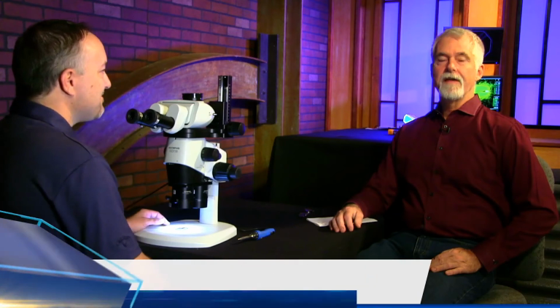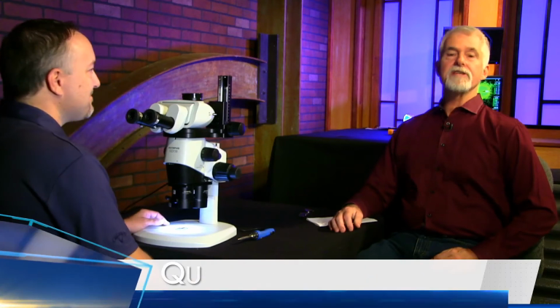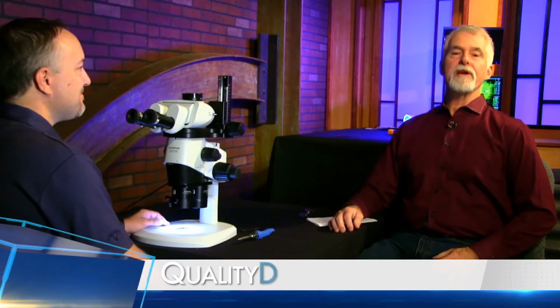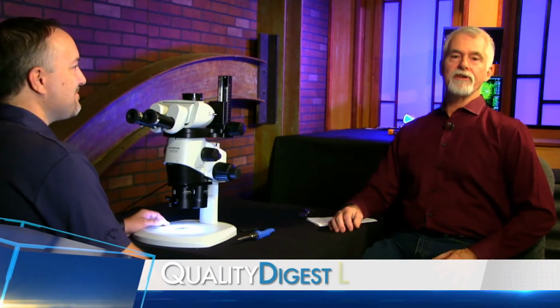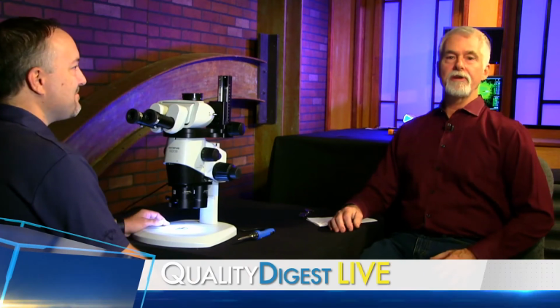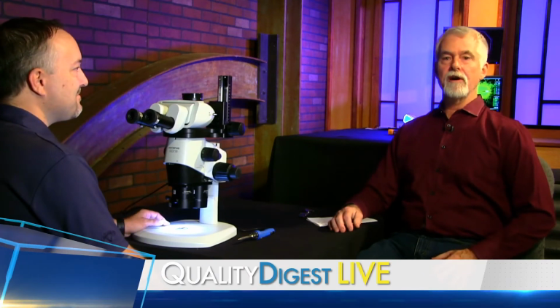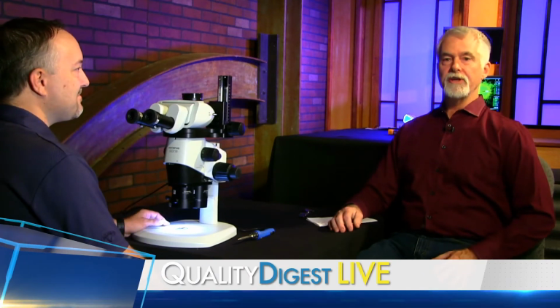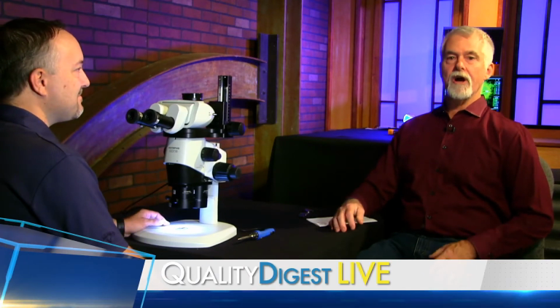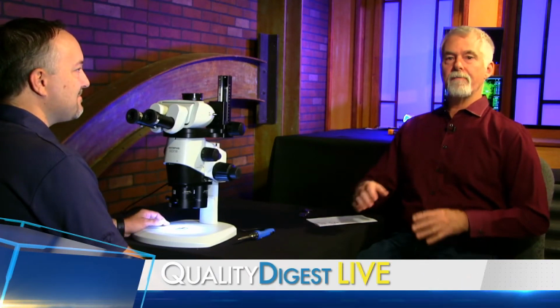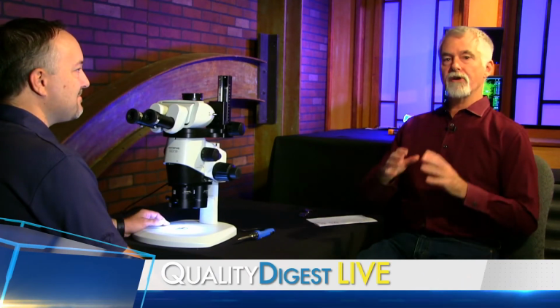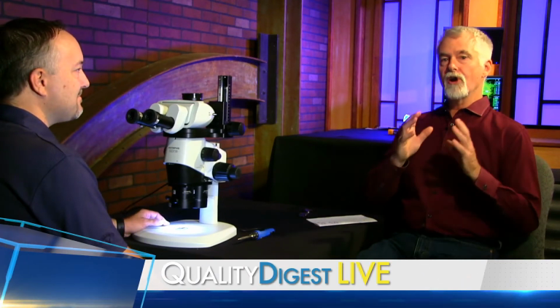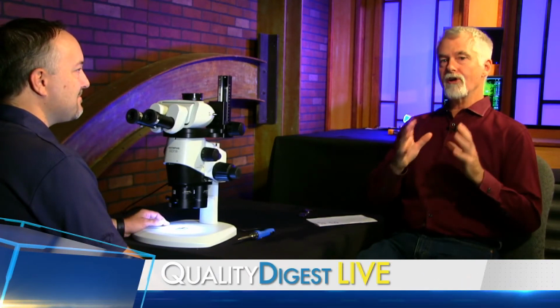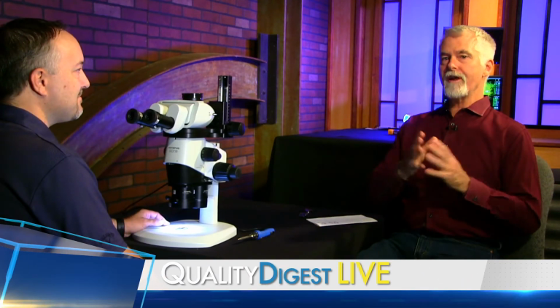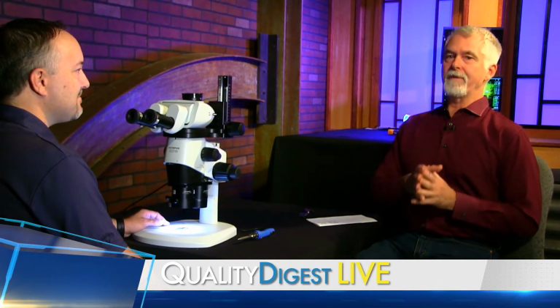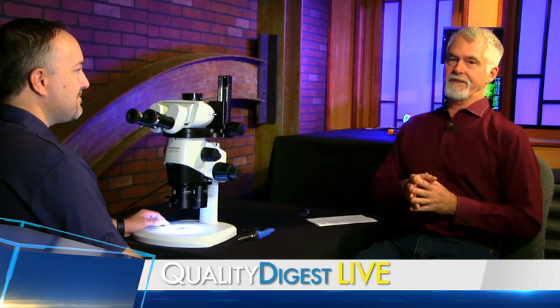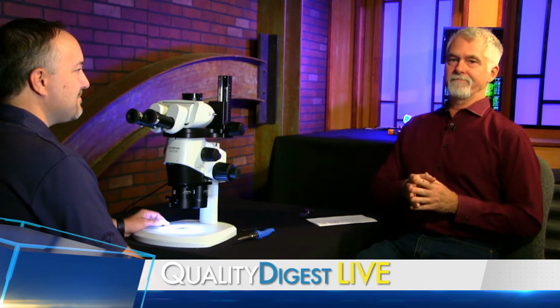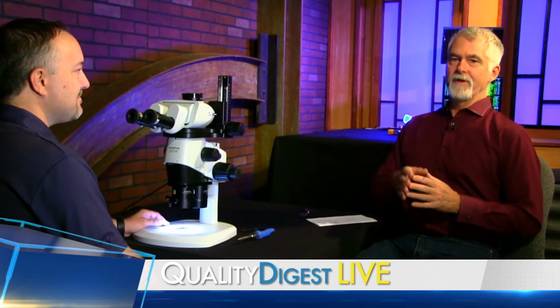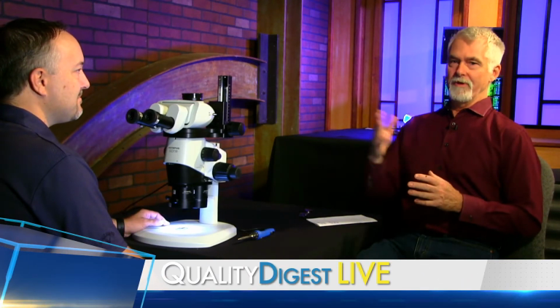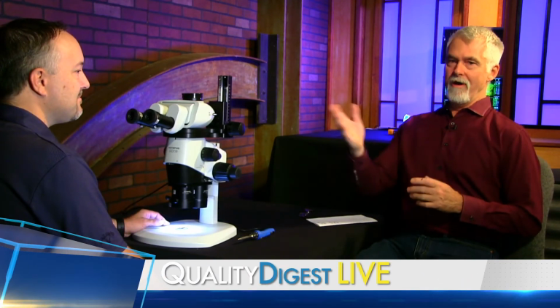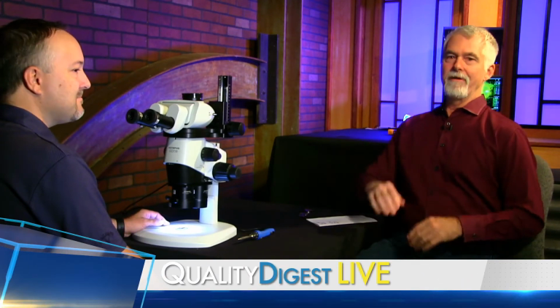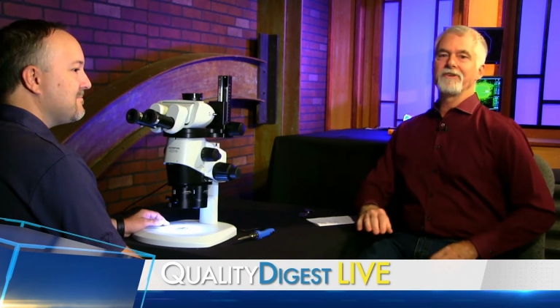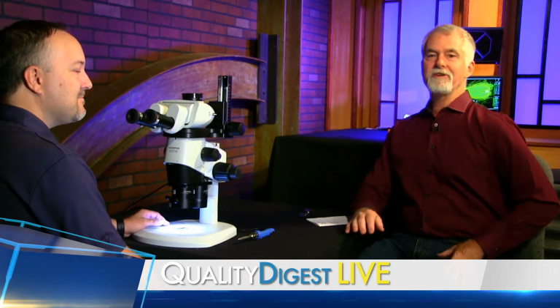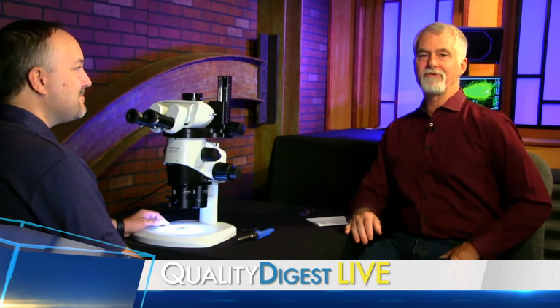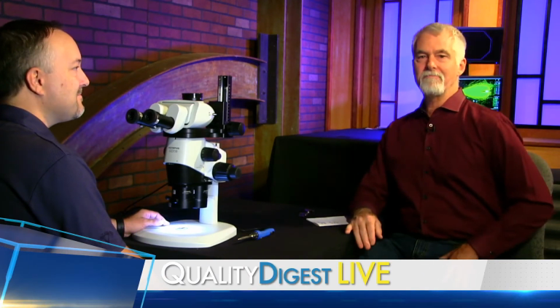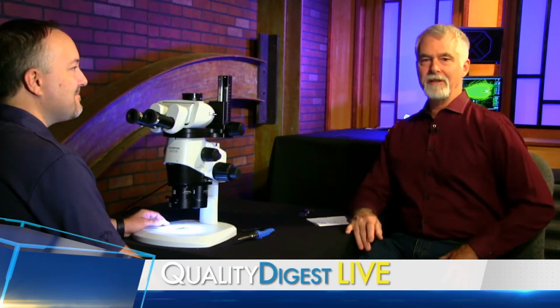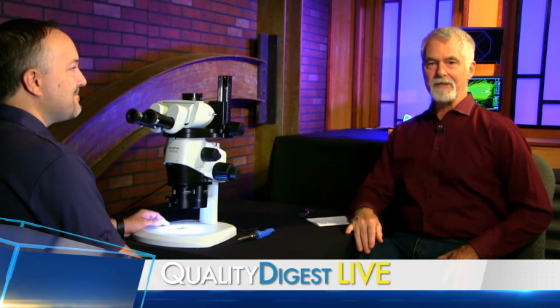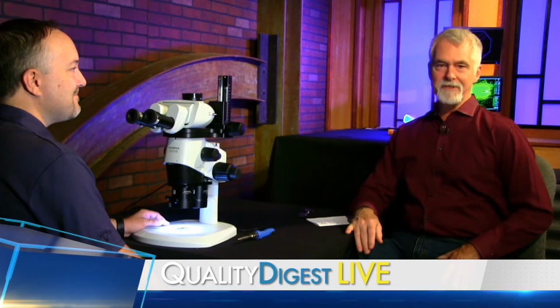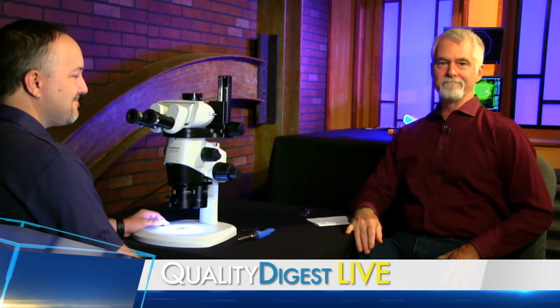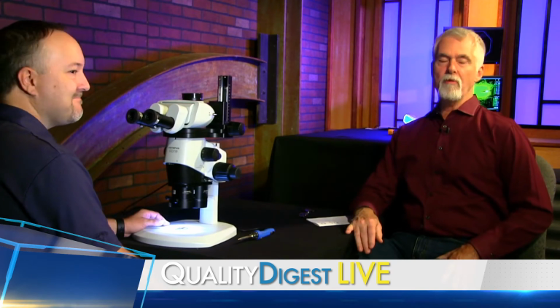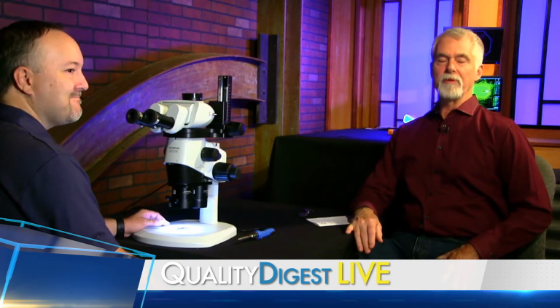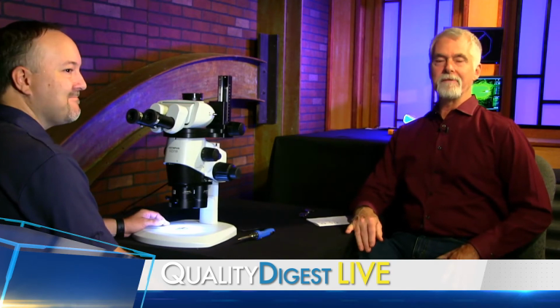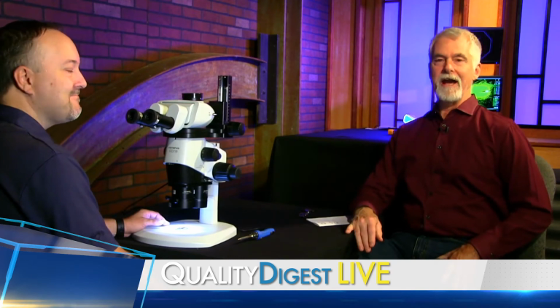This week on QDL, we talk about ergonomics with Rob Bellinger from Olympus. More when we come back.